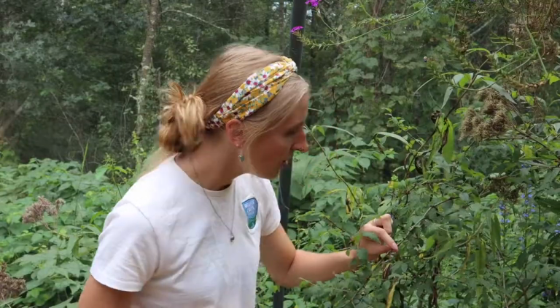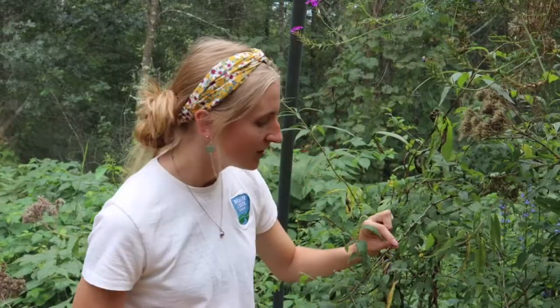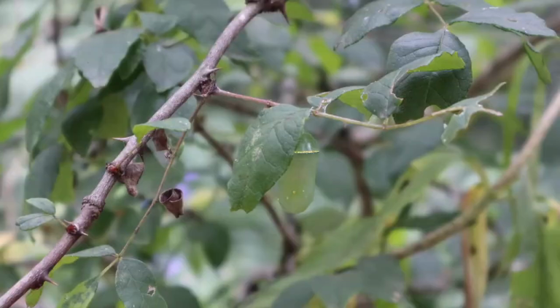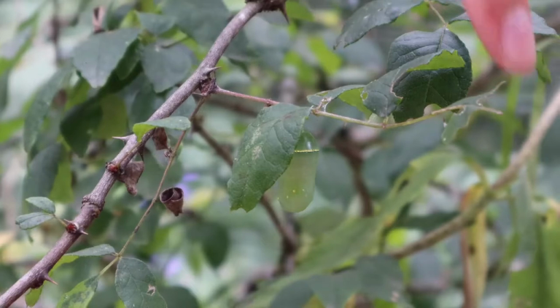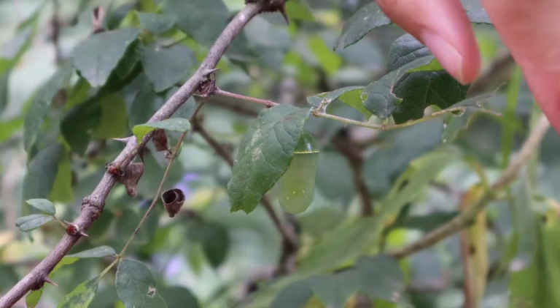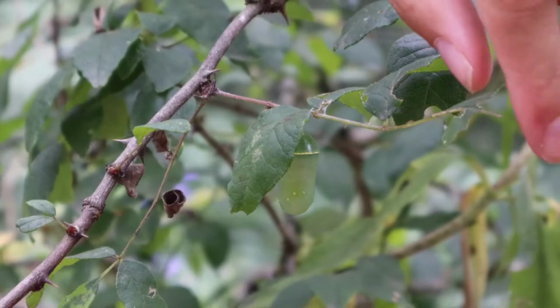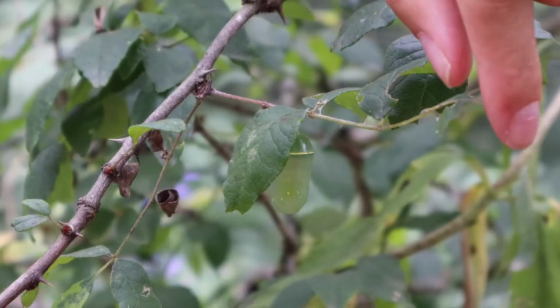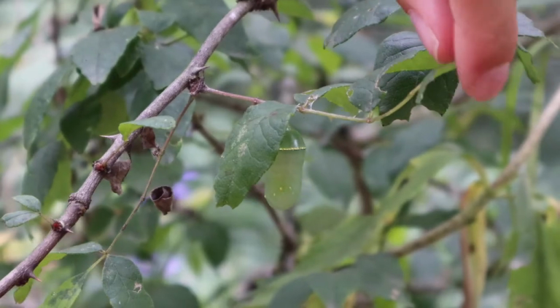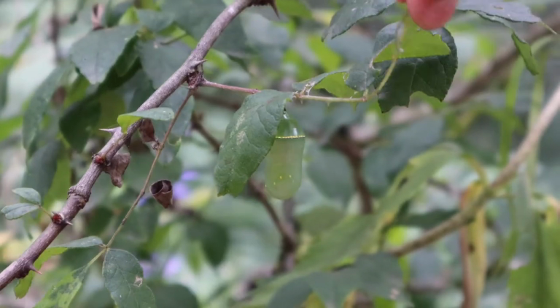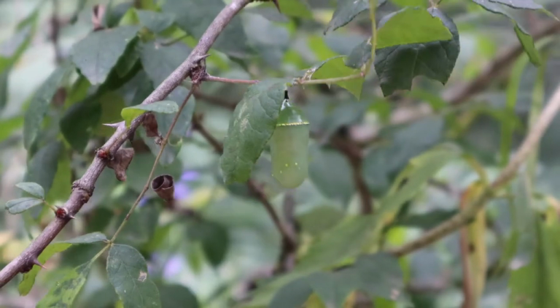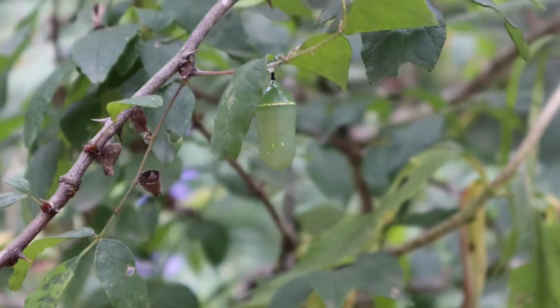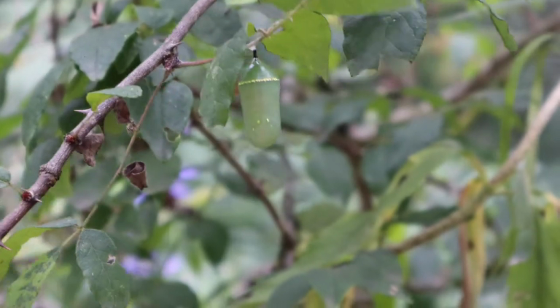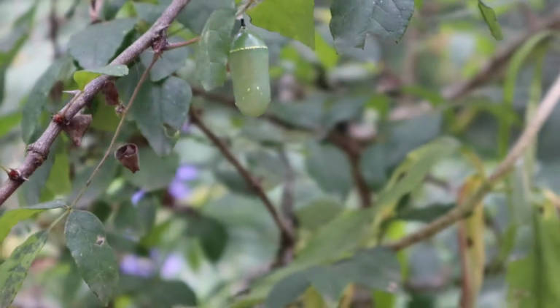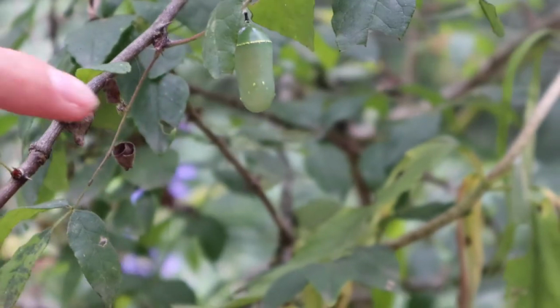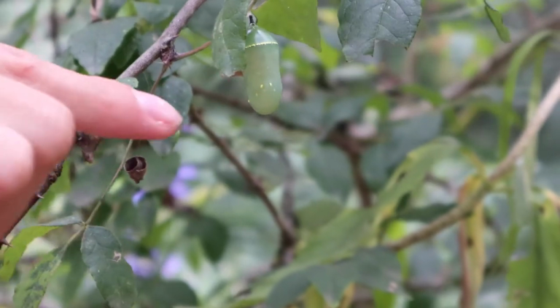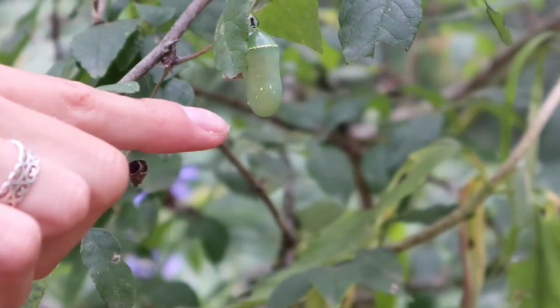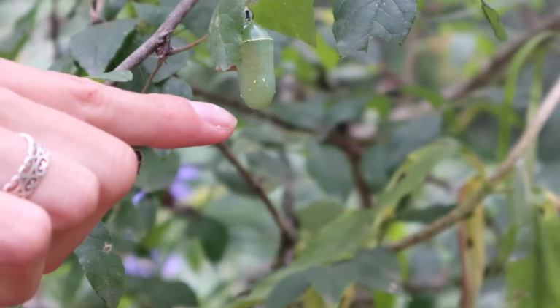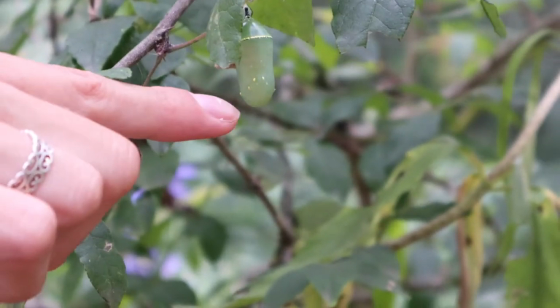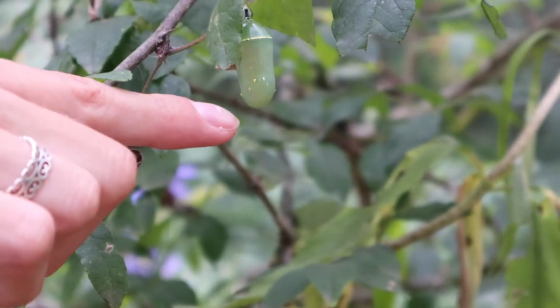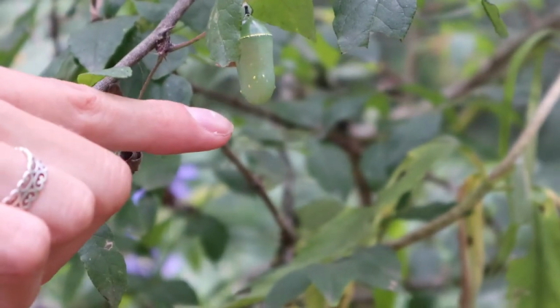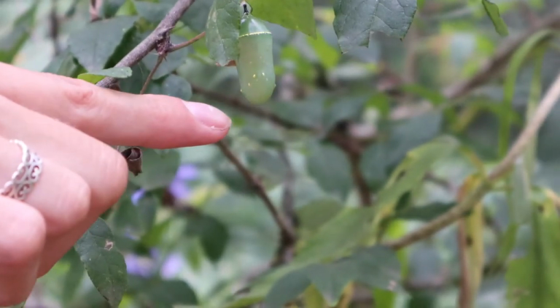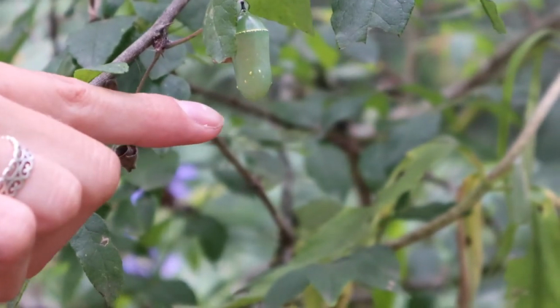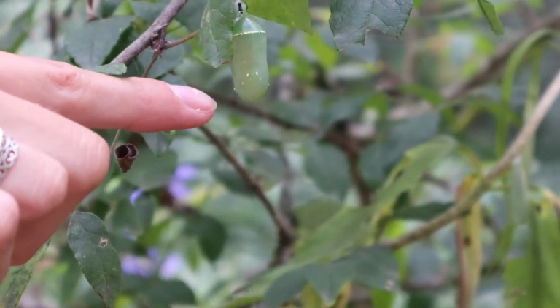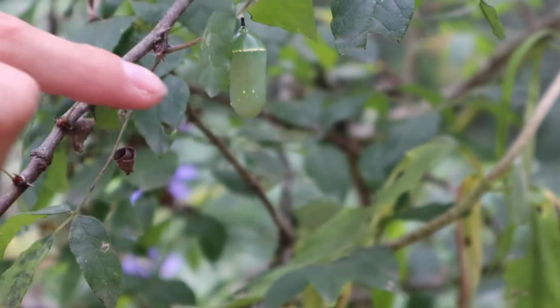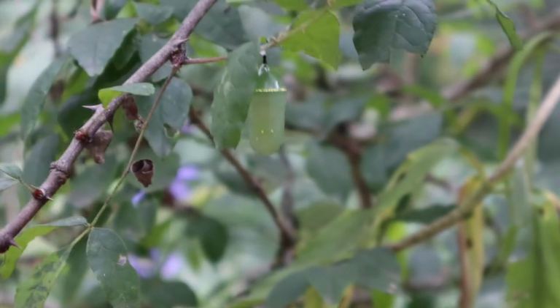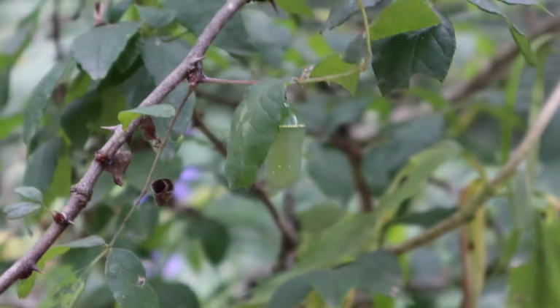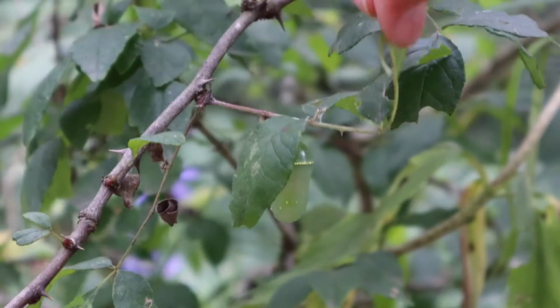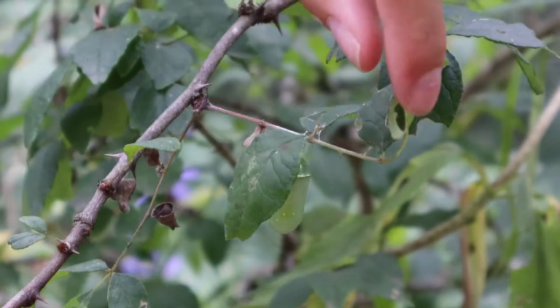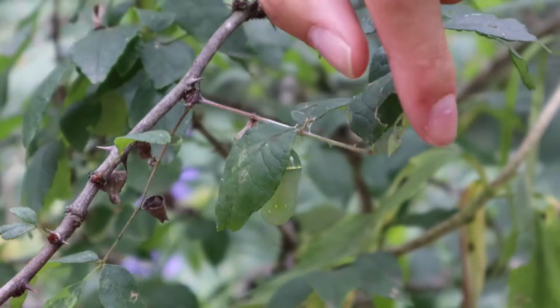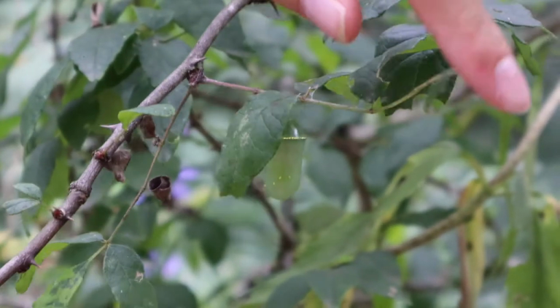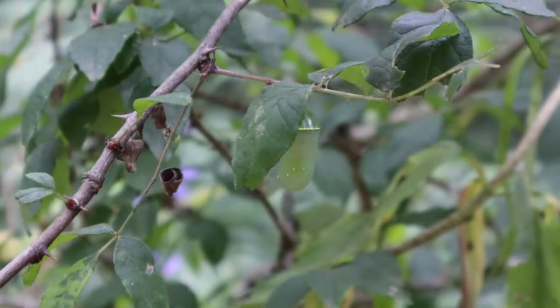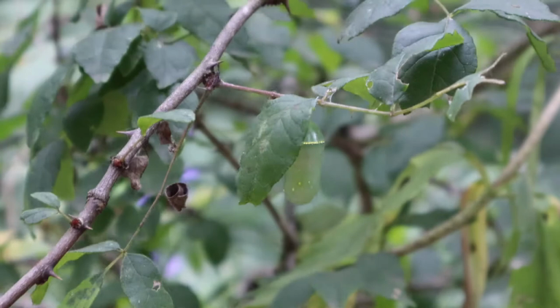We have a chrysalis, but this isn't a giant swallowtail chrysalis. I want you to think about which one it is.